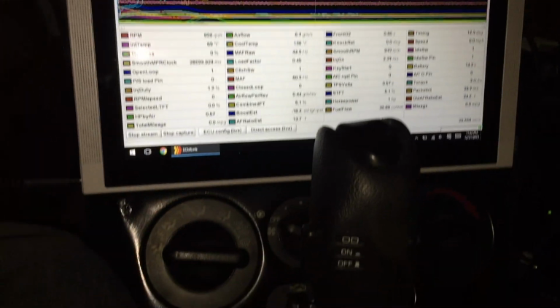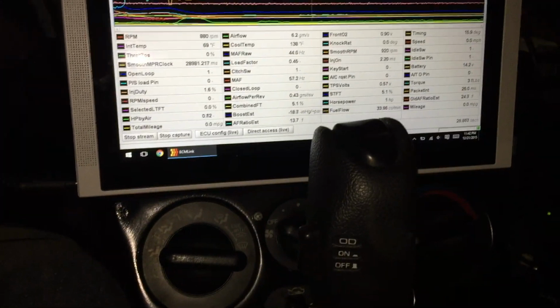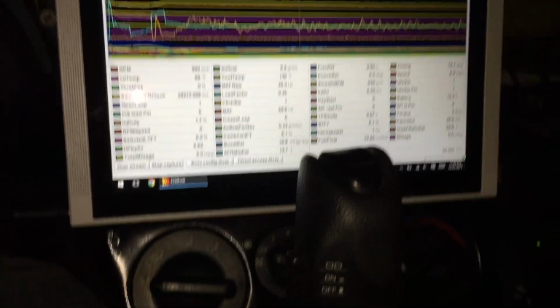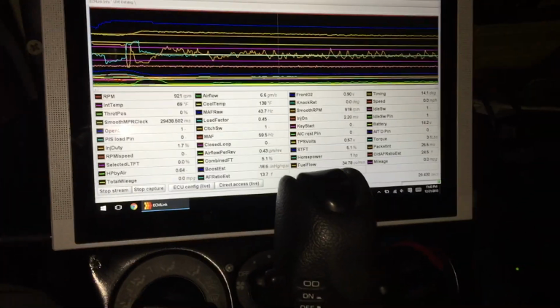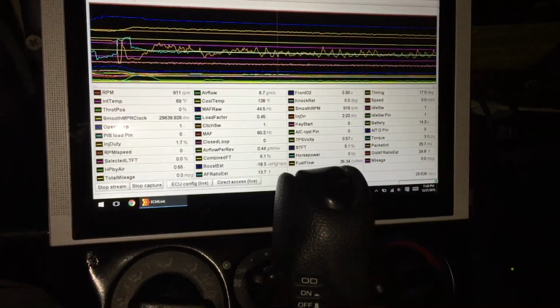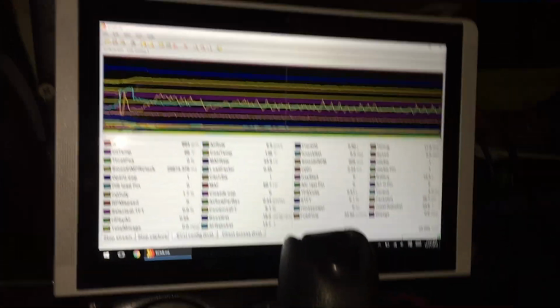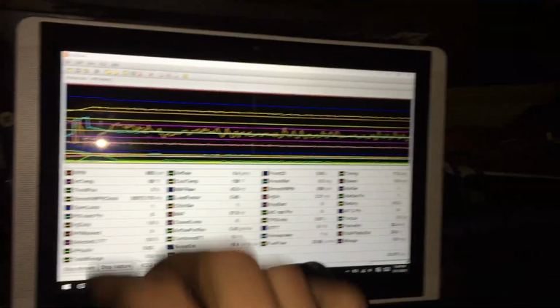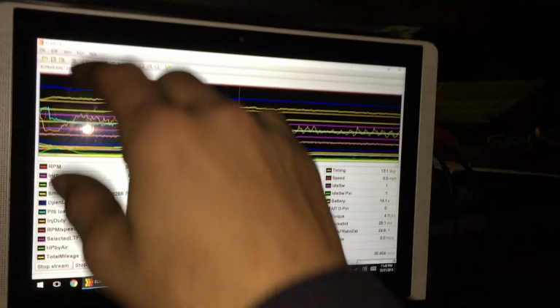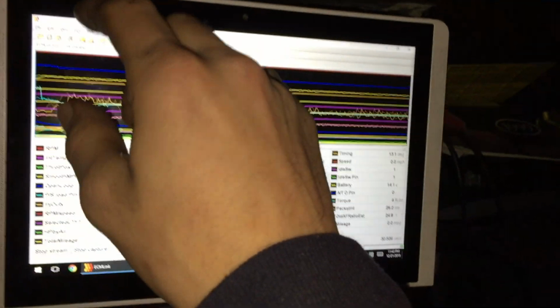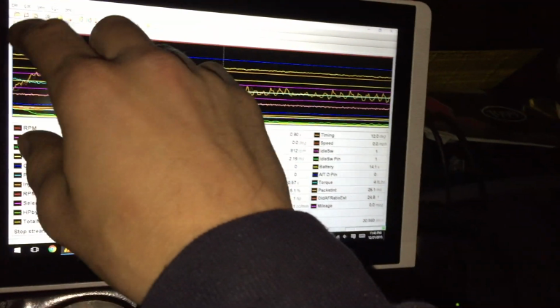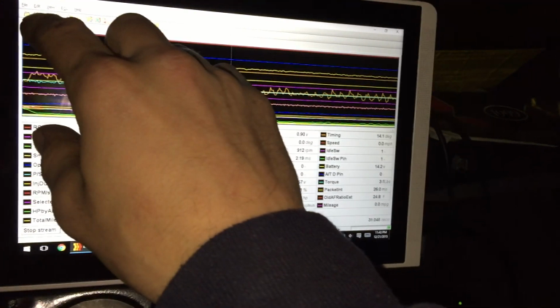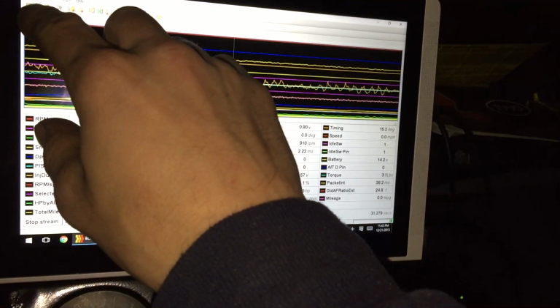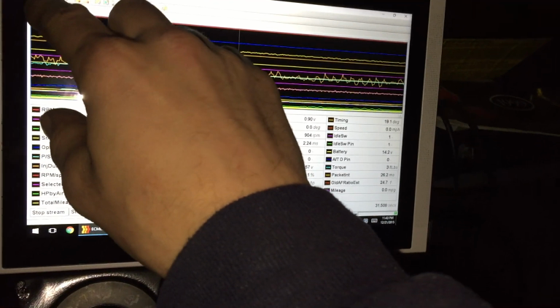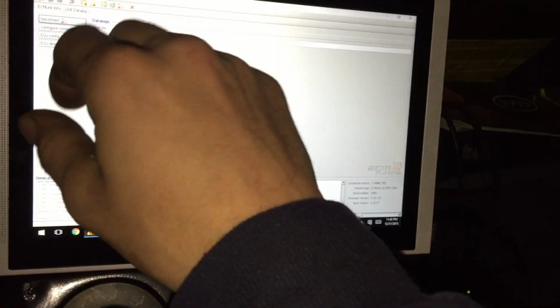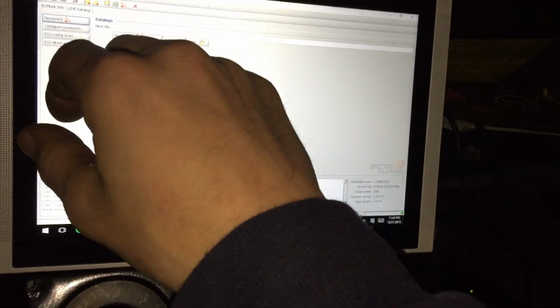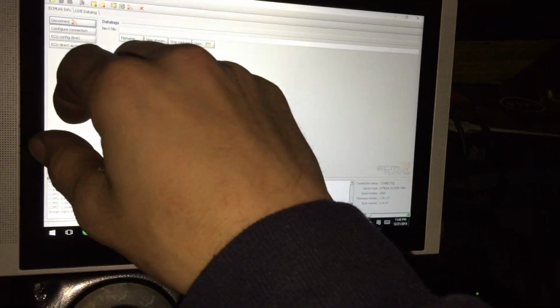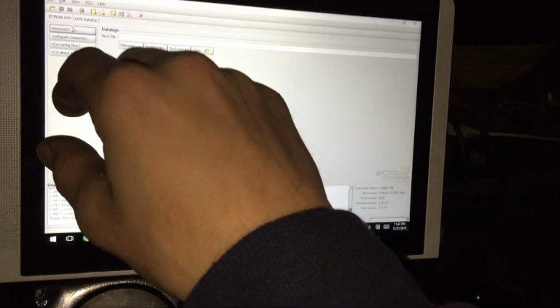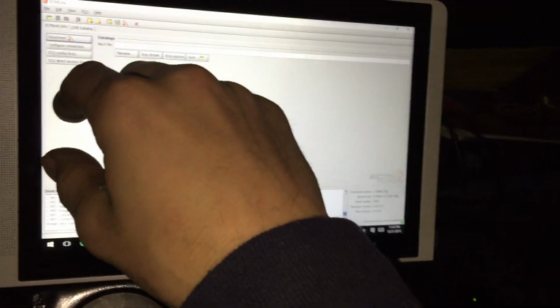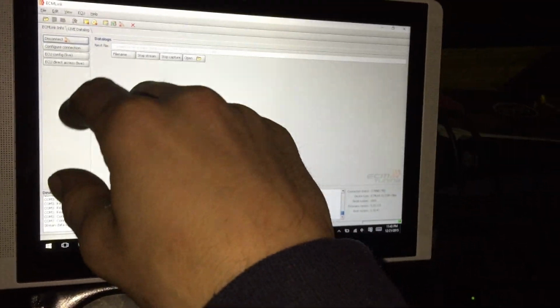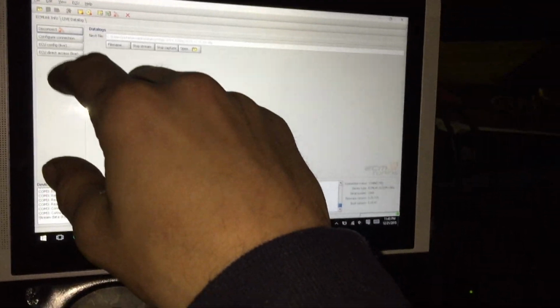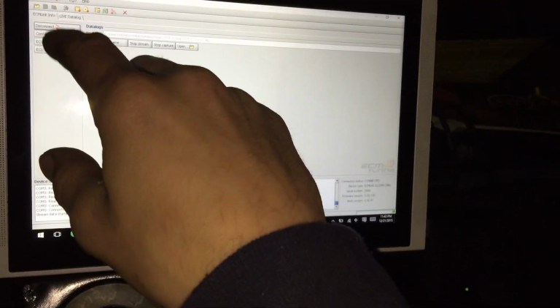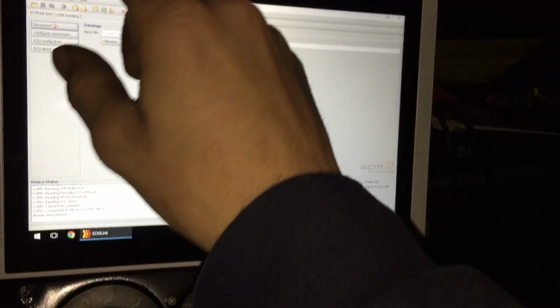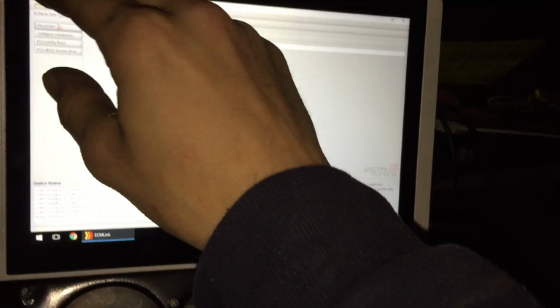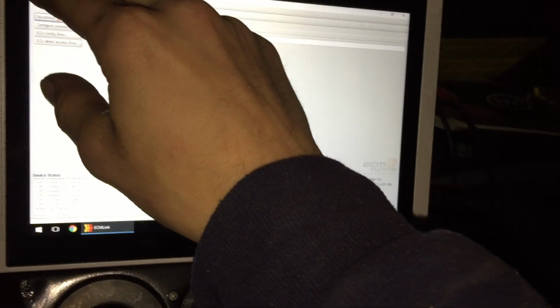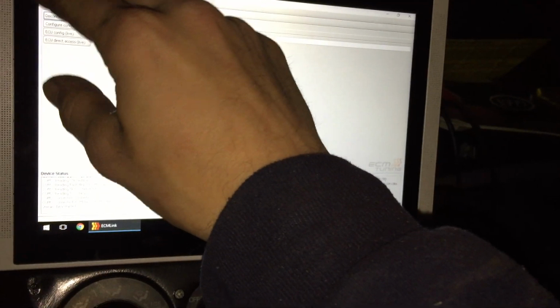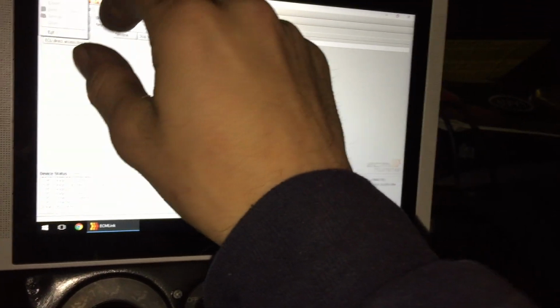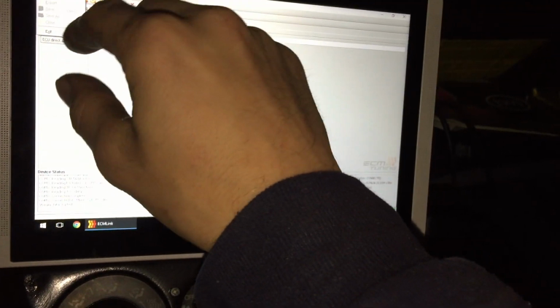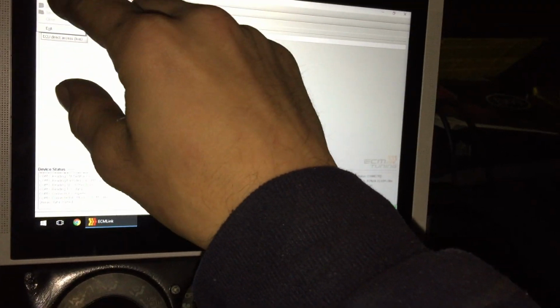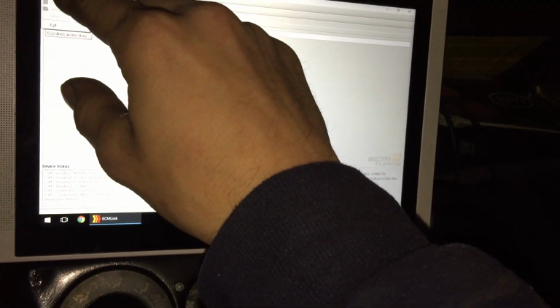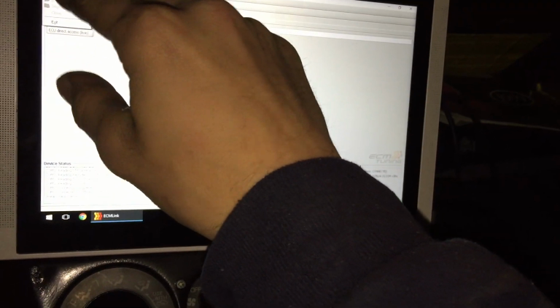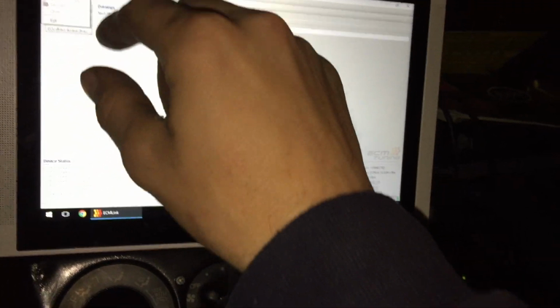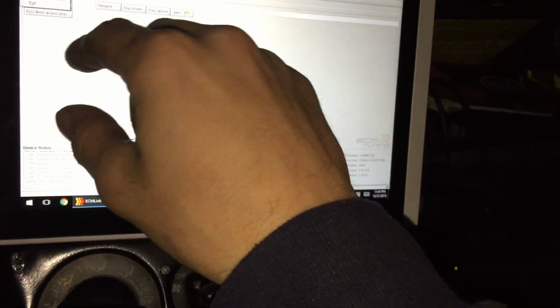I think it's really cool that we can do this nowadays. I'm gonna go ahead and open up one of my files.